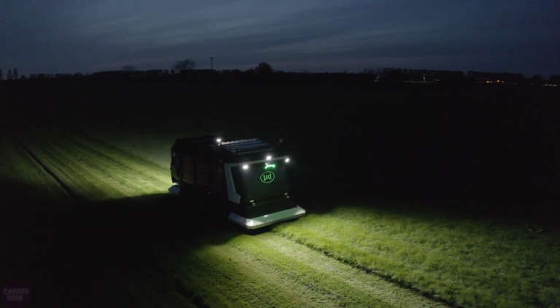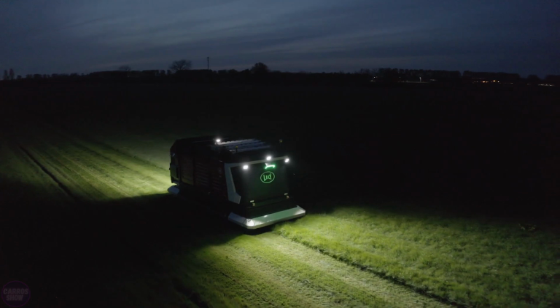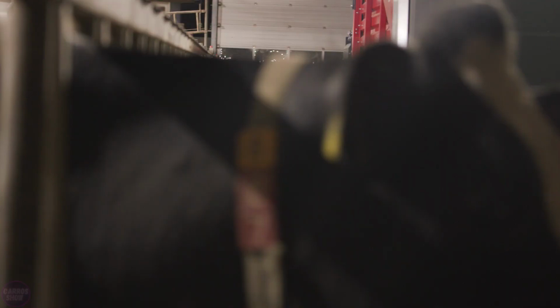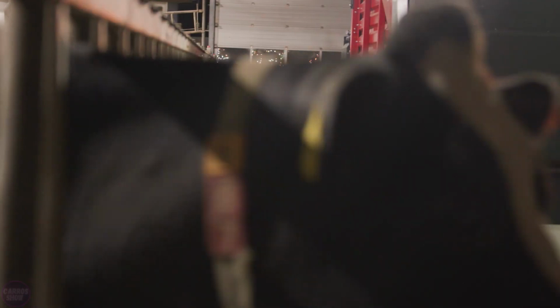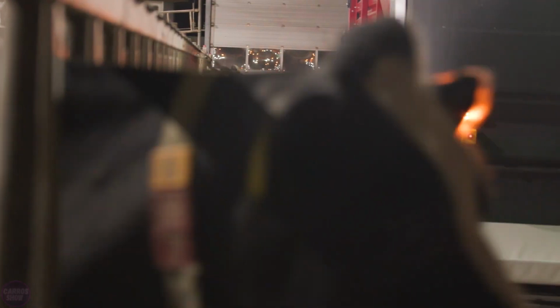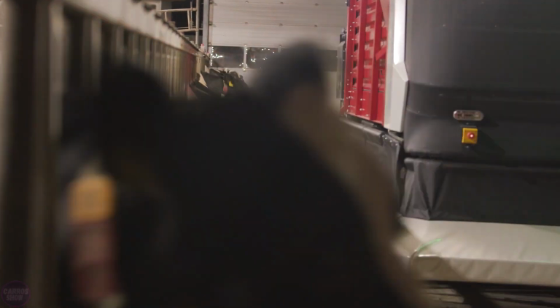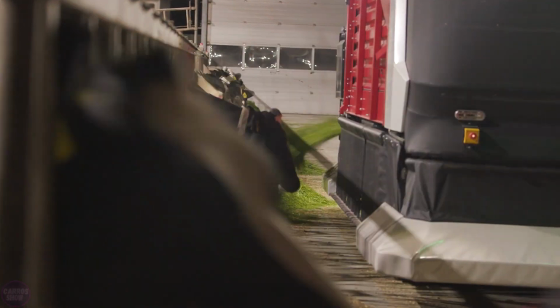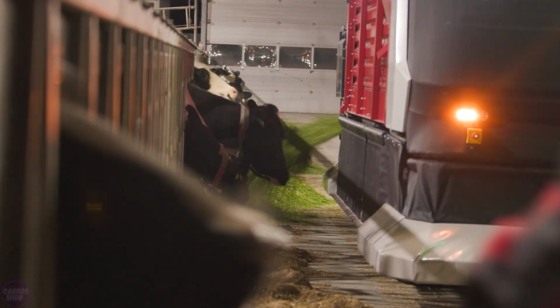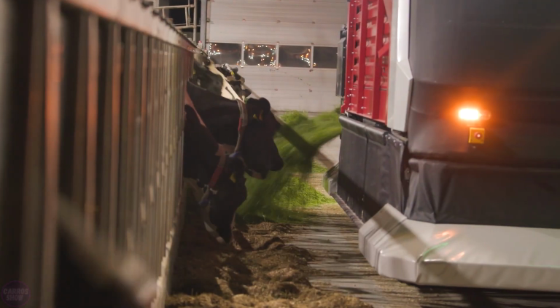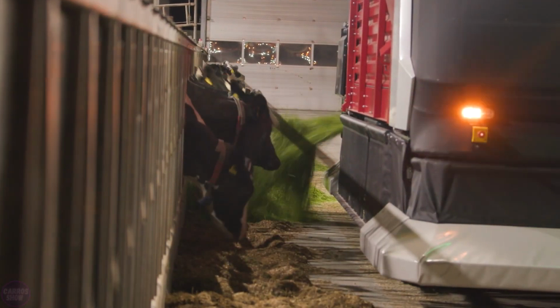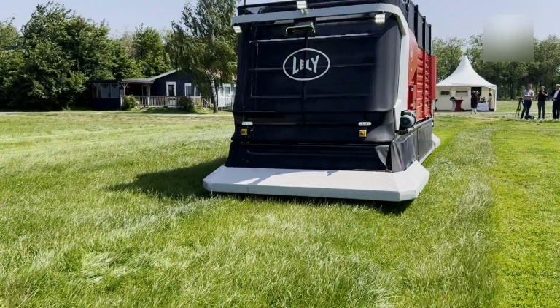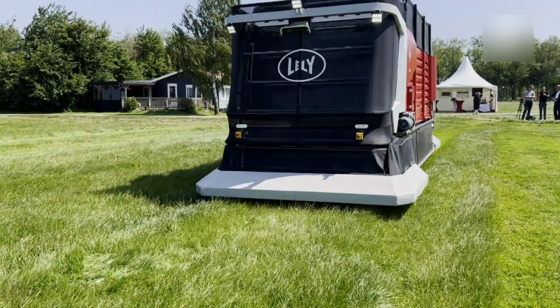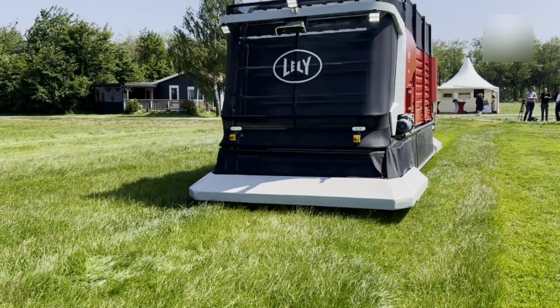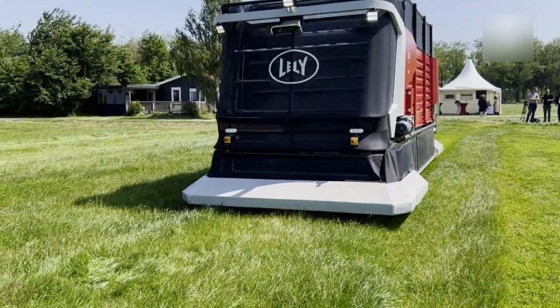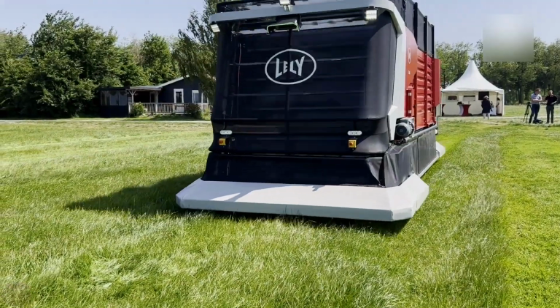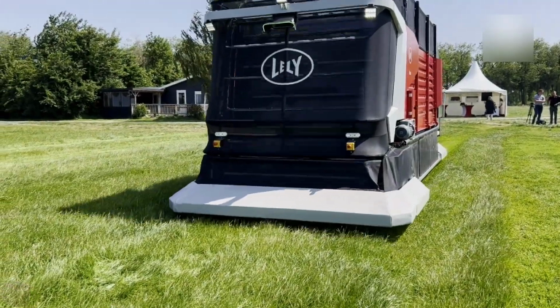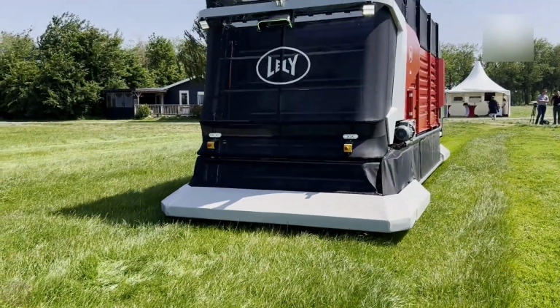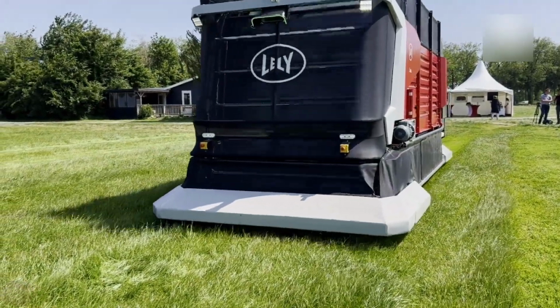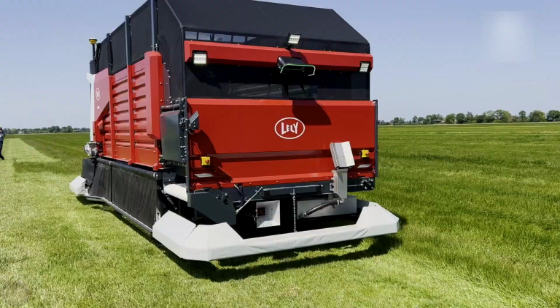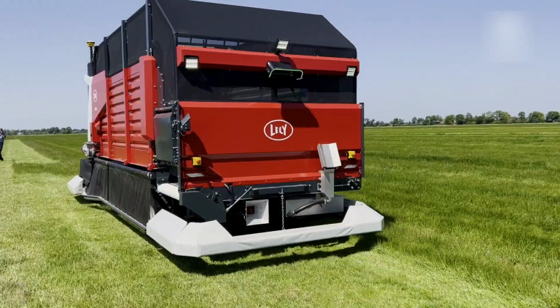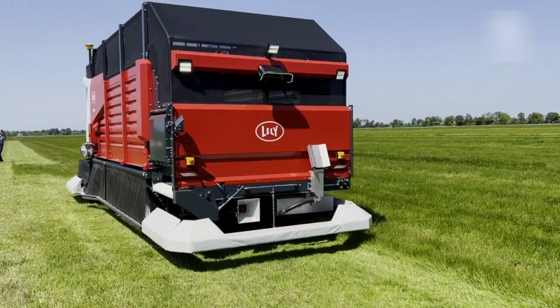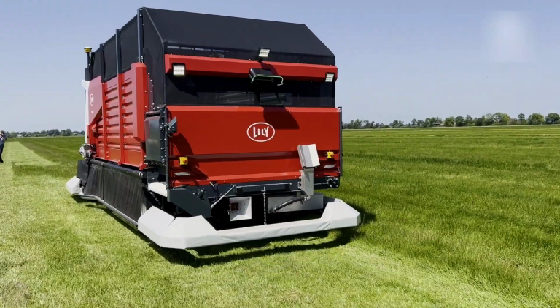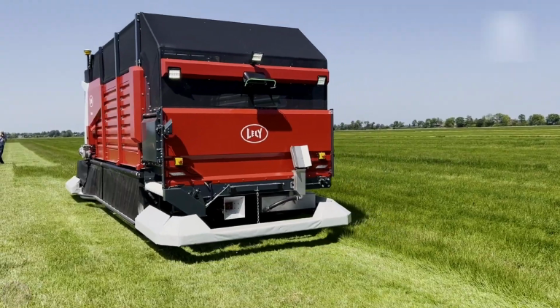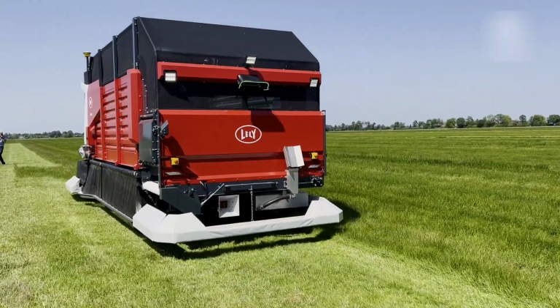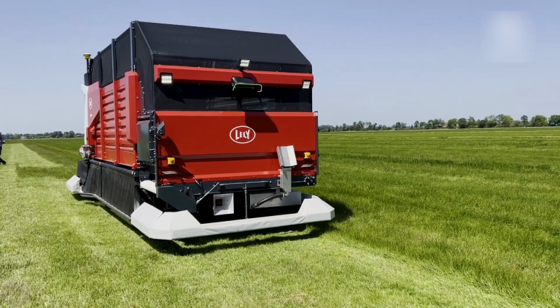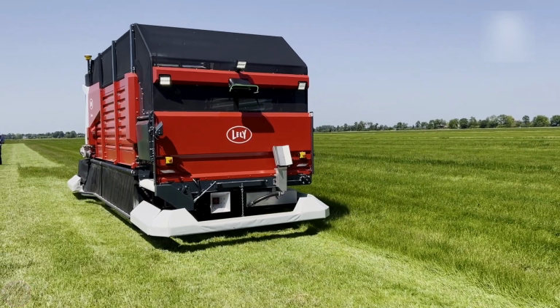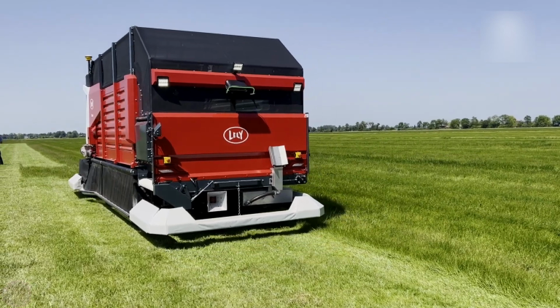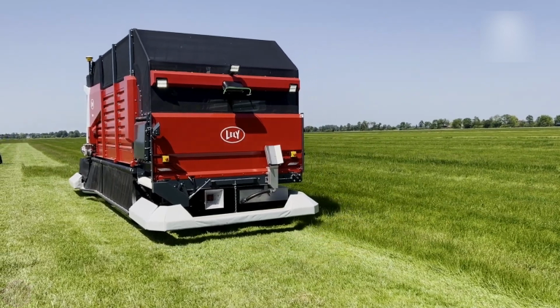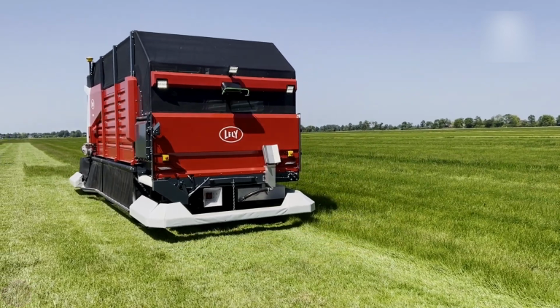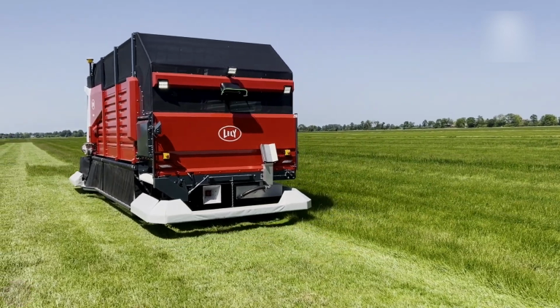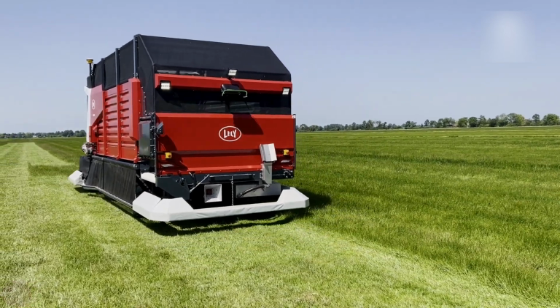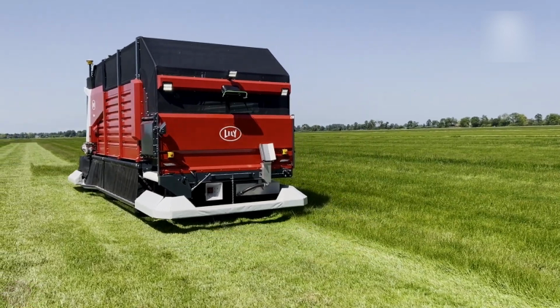Lely-EXO's also uses GPS and ultrasonic sensors for precise navigation and operation in the field and barn, ensuring safety and efficiency.